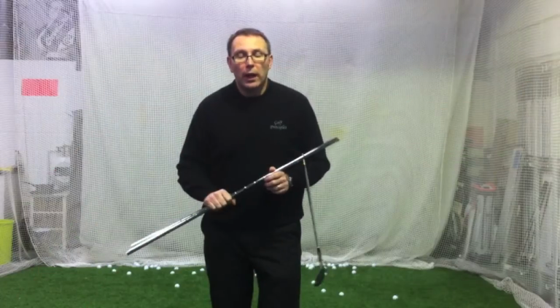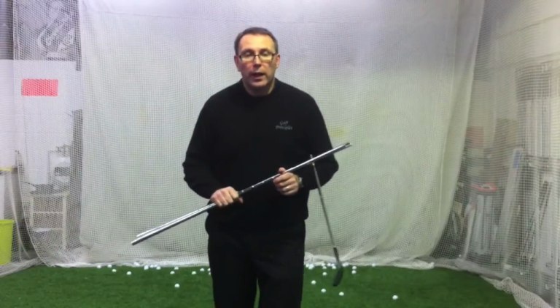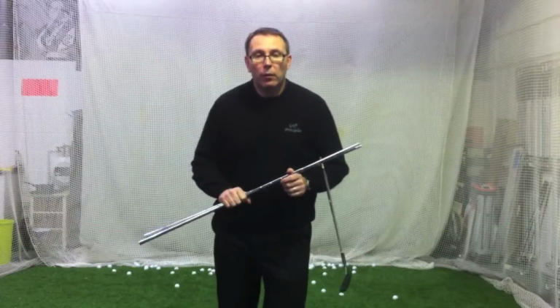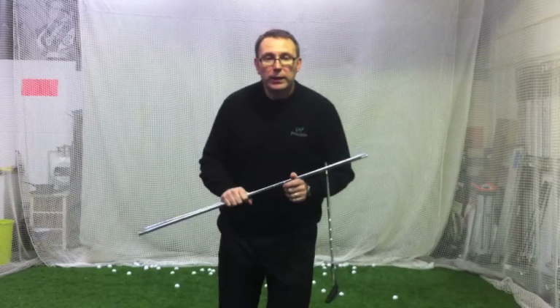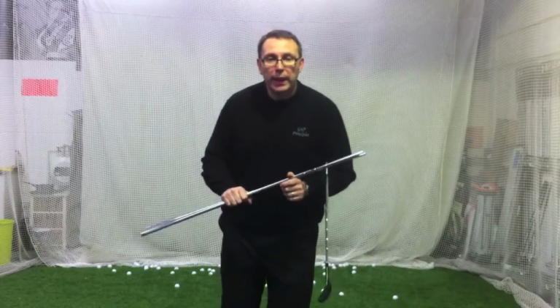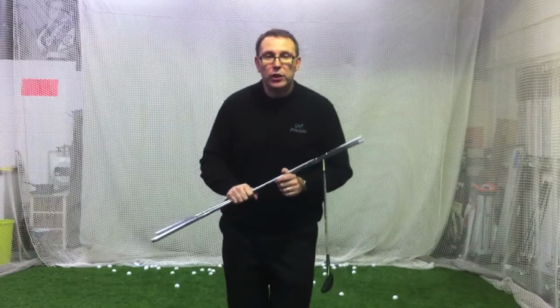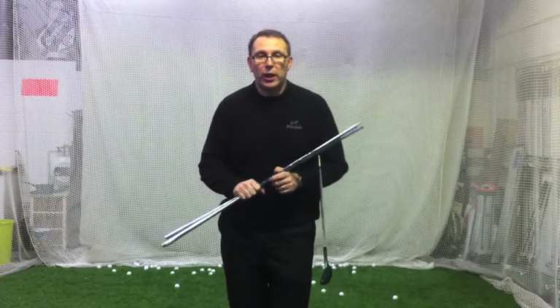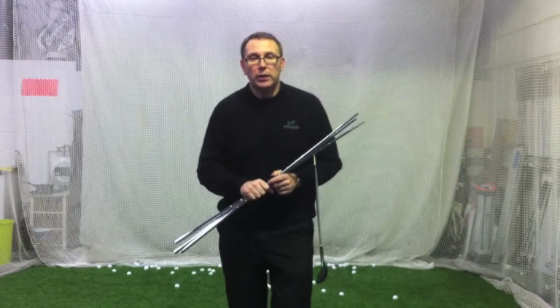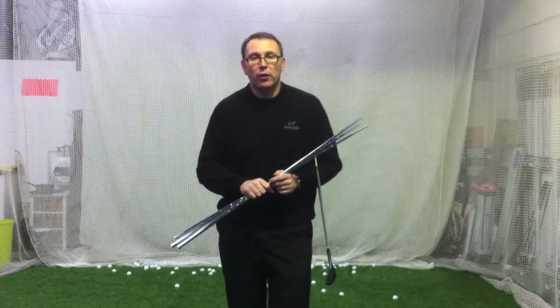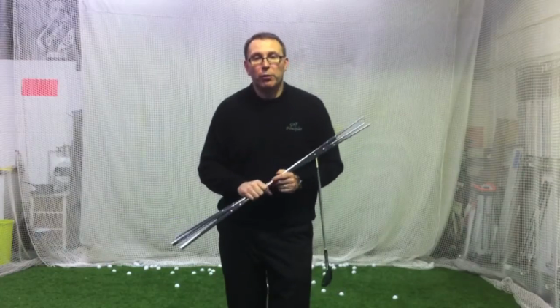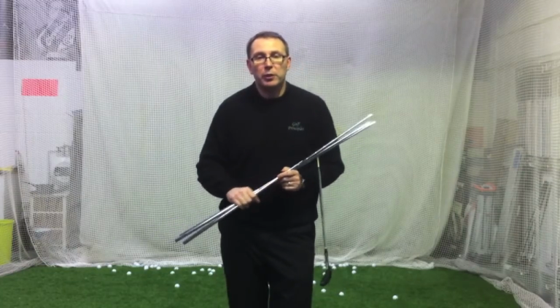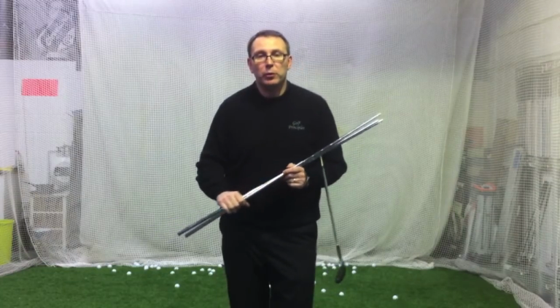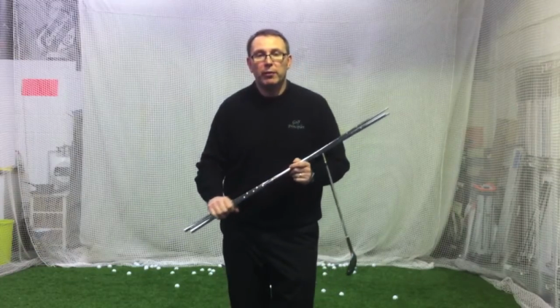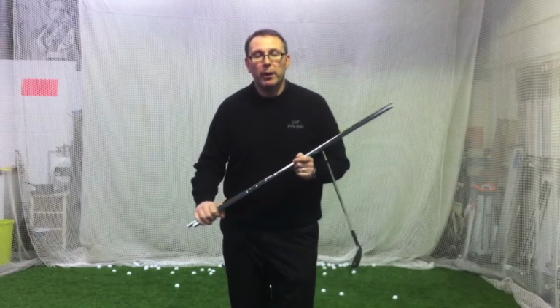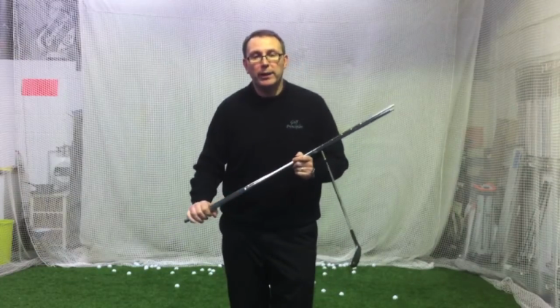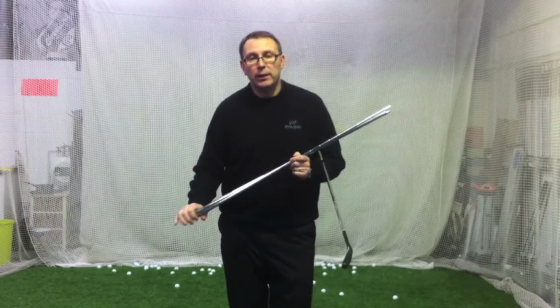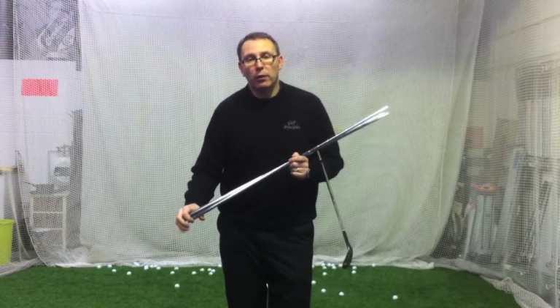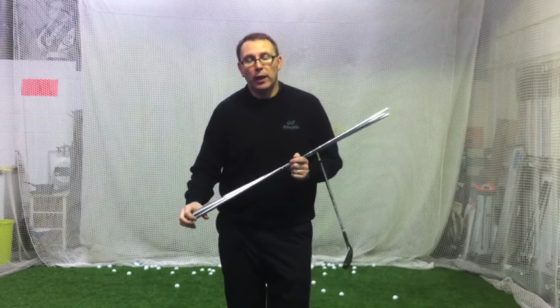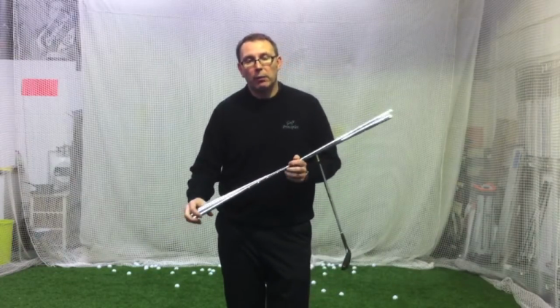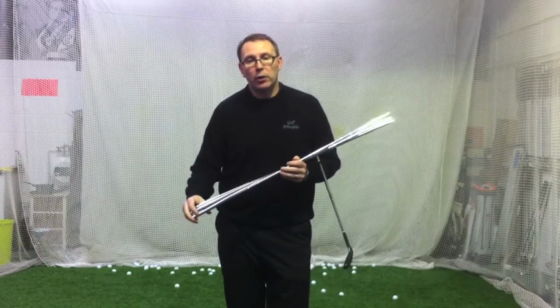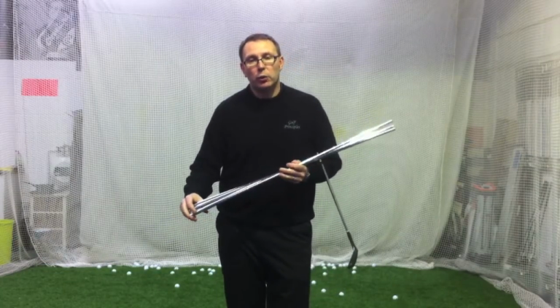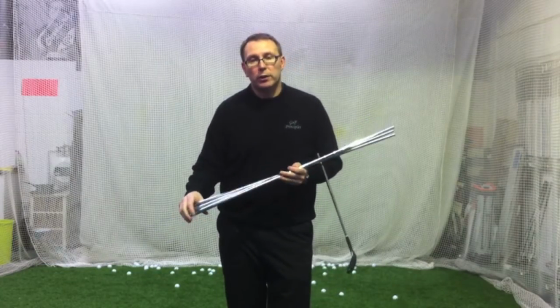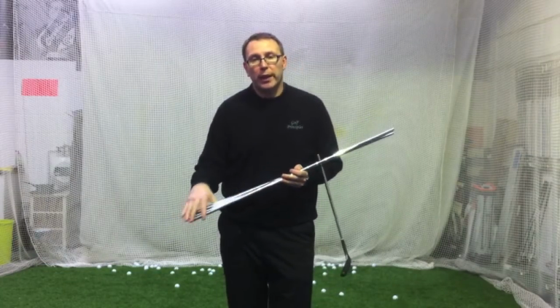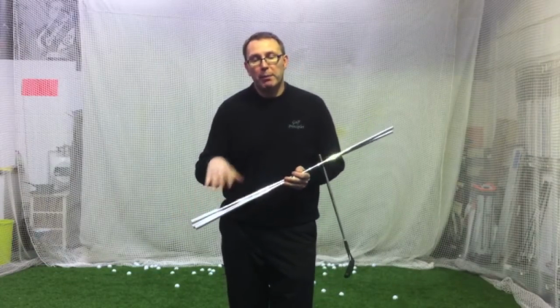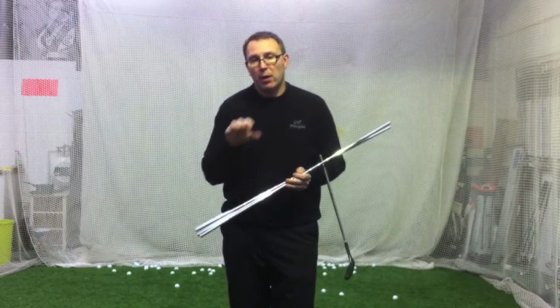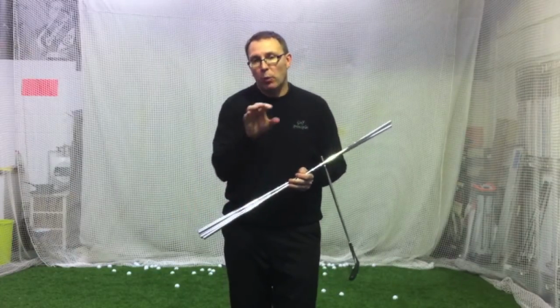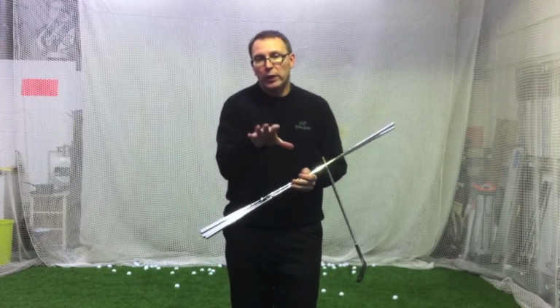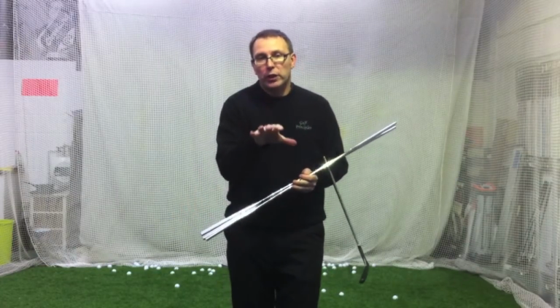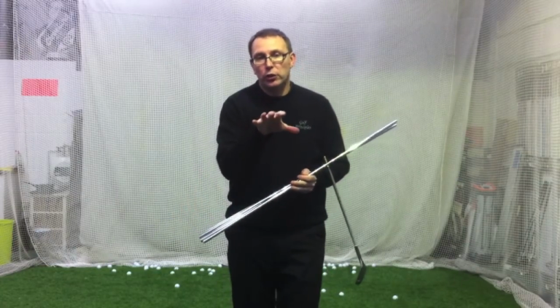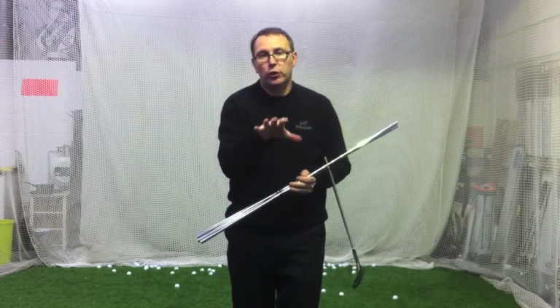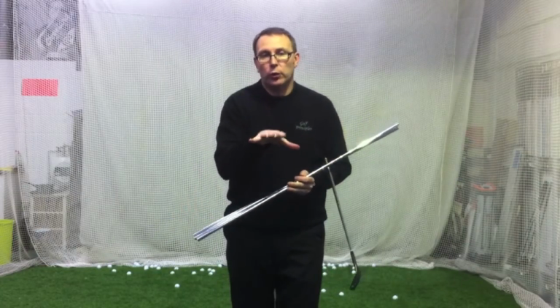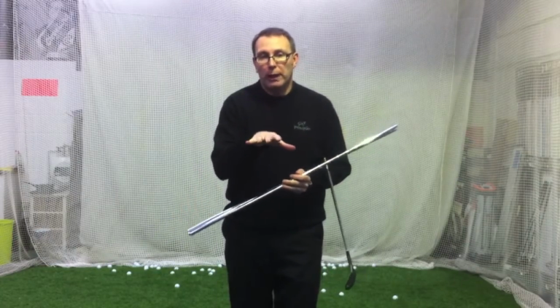Hiya, once again it's Jason the Golf Principals here in Basingstoke. I'm going to talk today about wedges and short game.